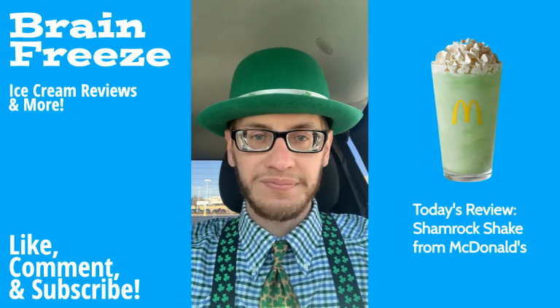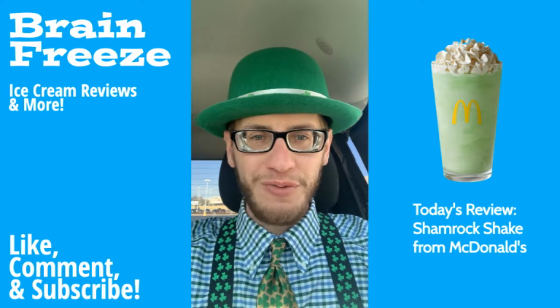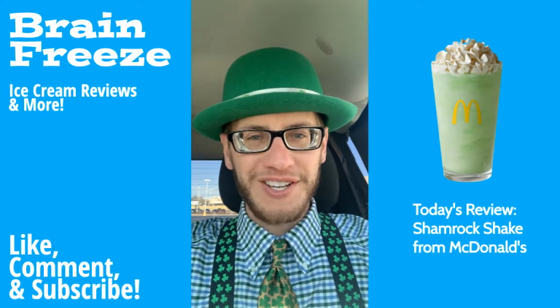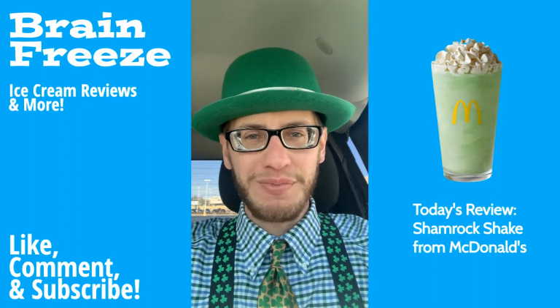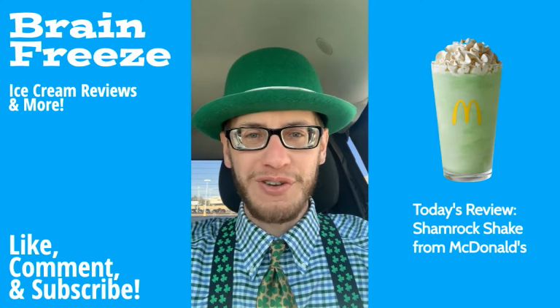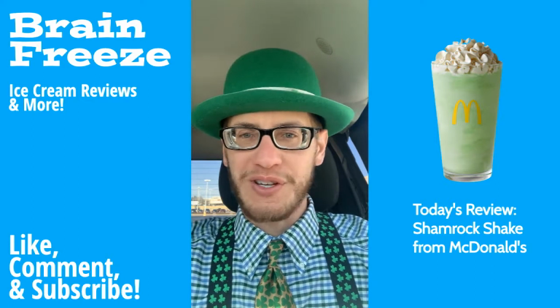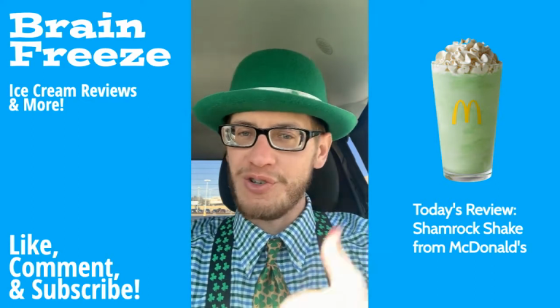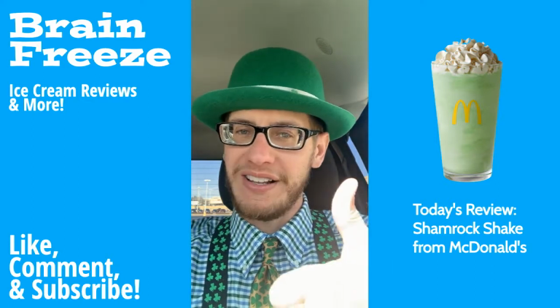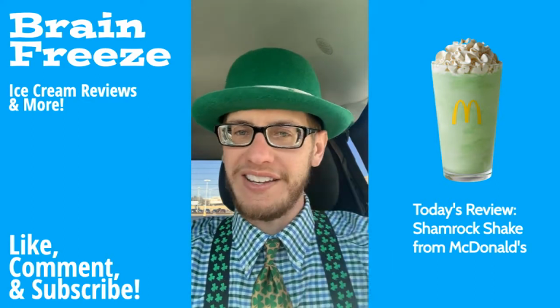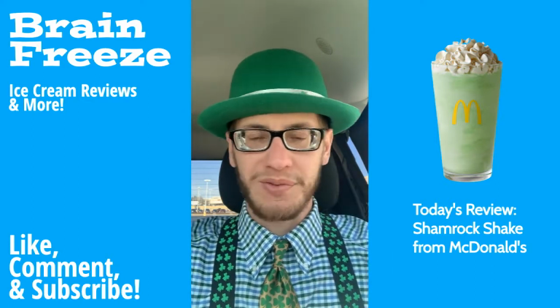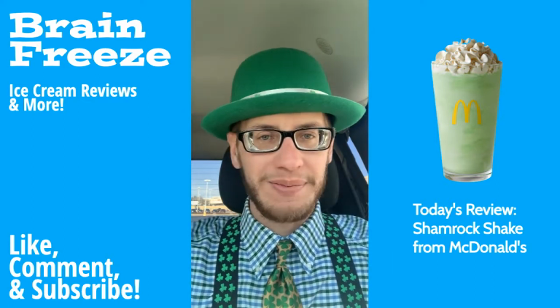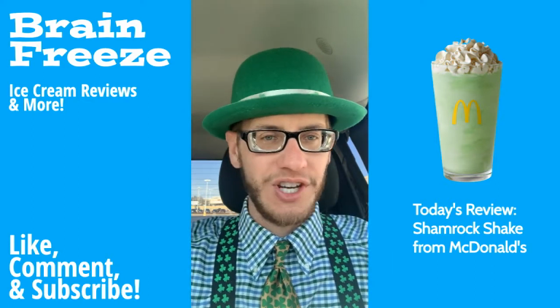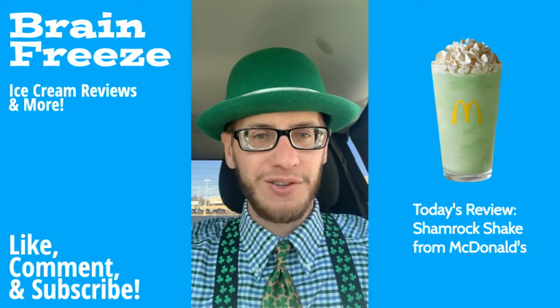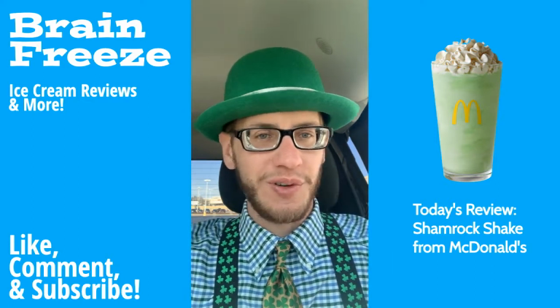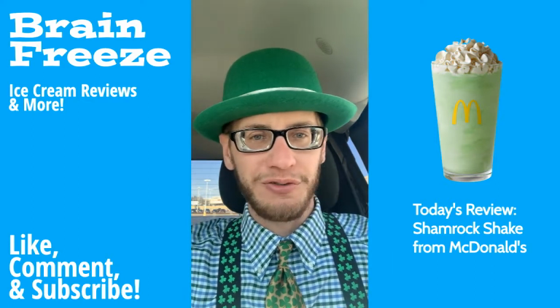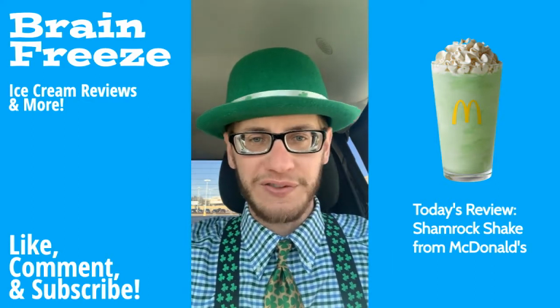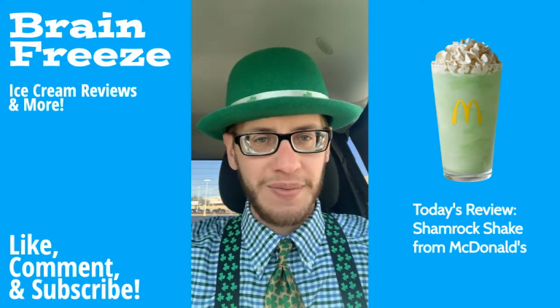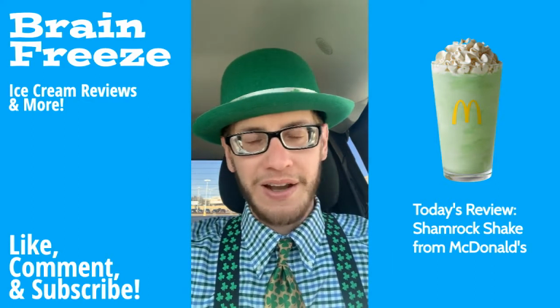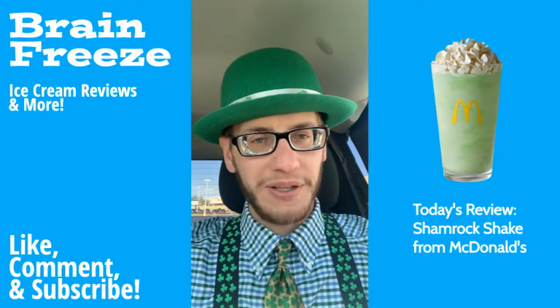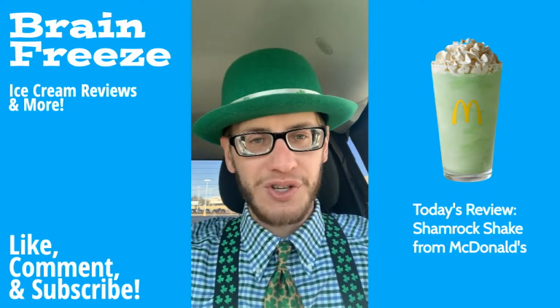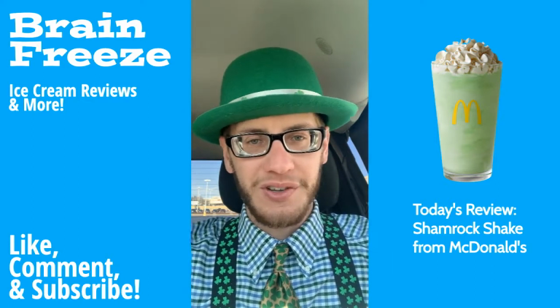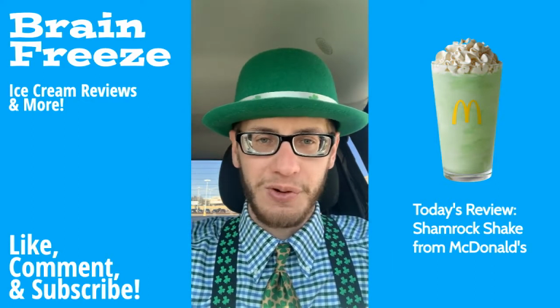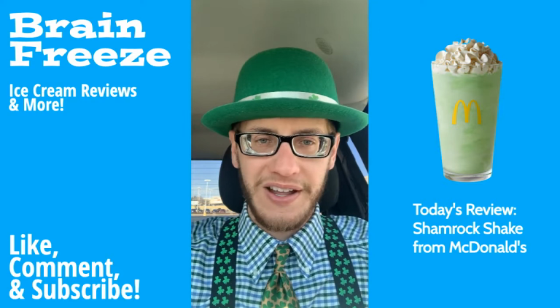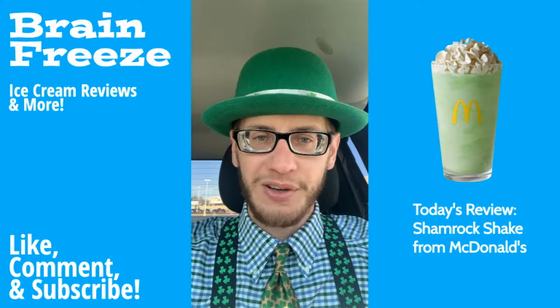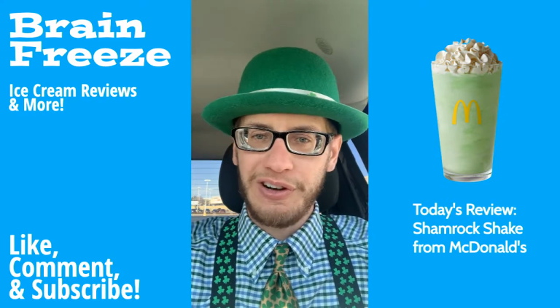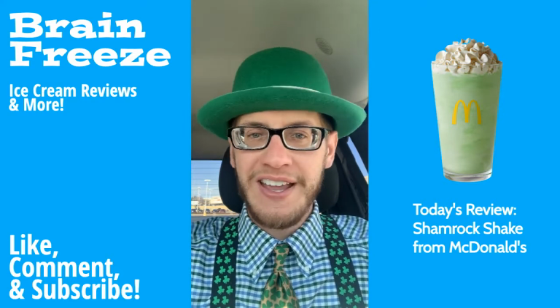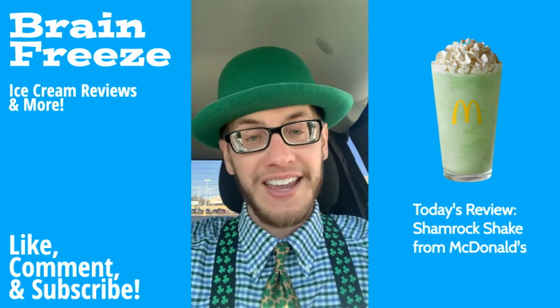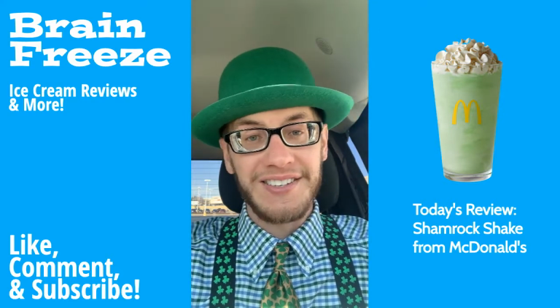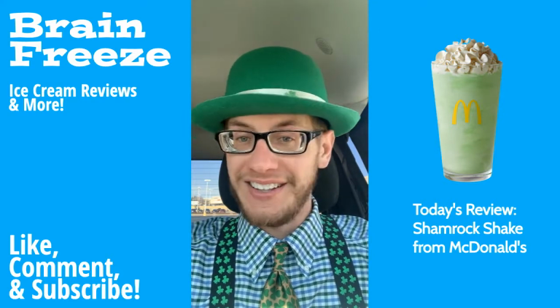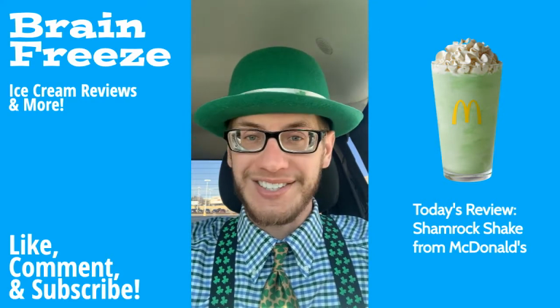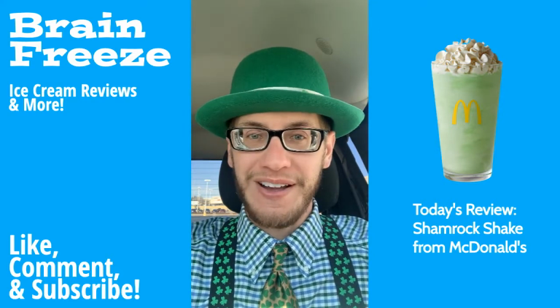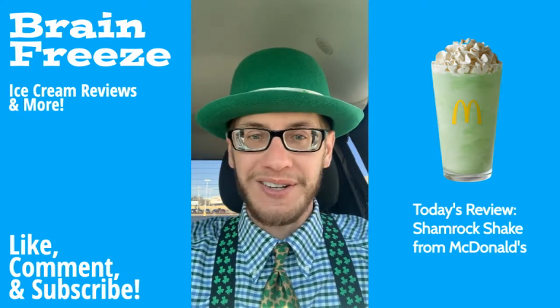For more ice cream reviews, make sure you drop me a like, subscribe to the channel, and join the Freeze Fam. I really appreciate all the support we've had so far — let's go after it.